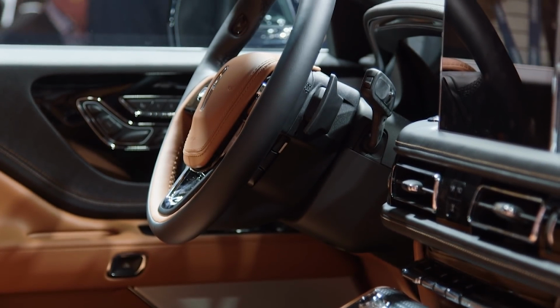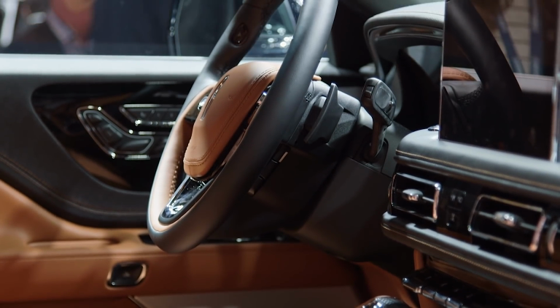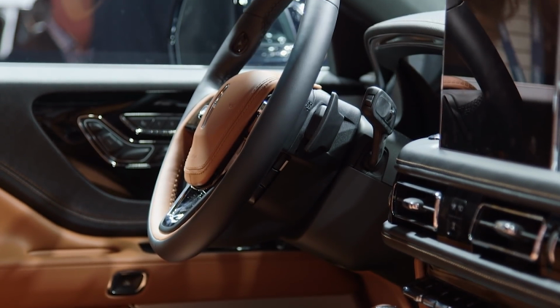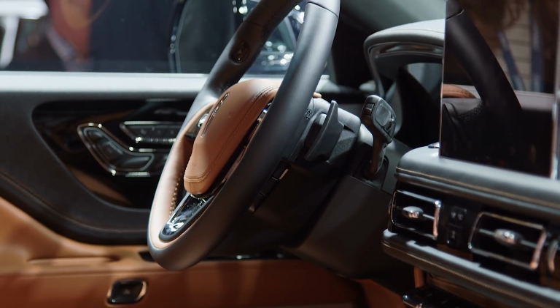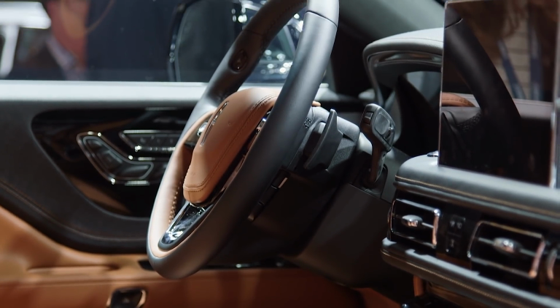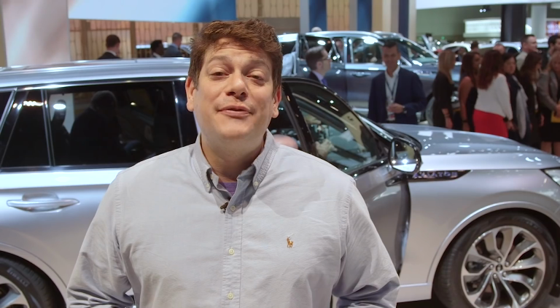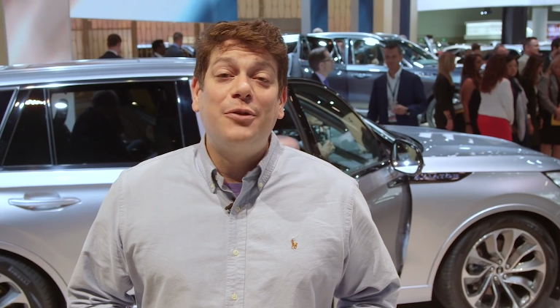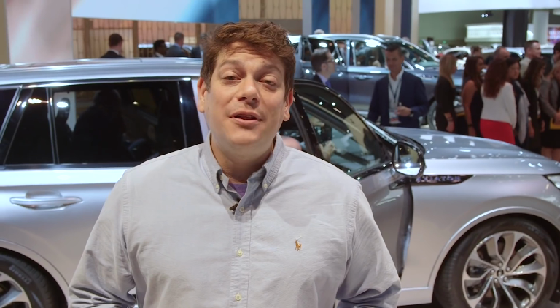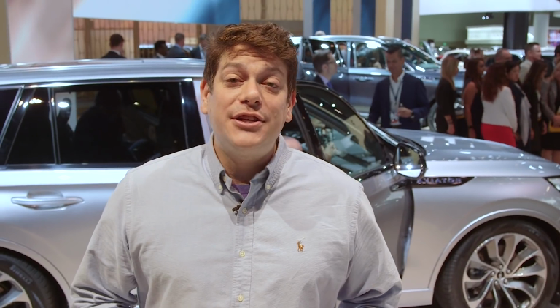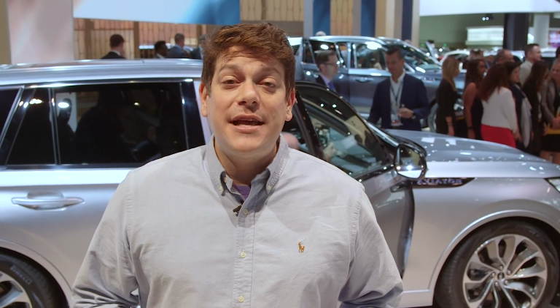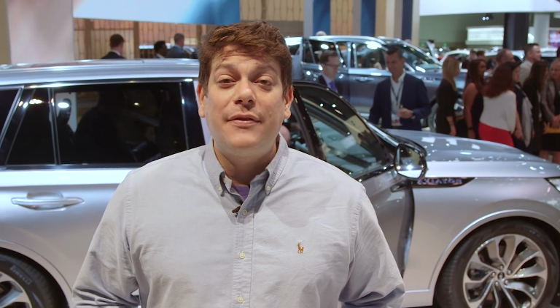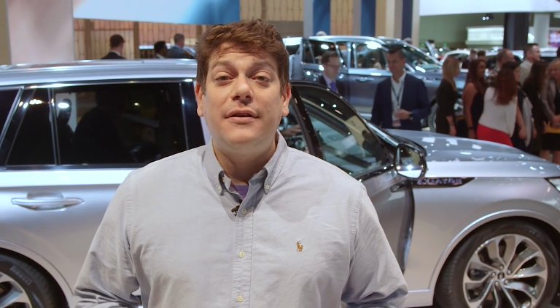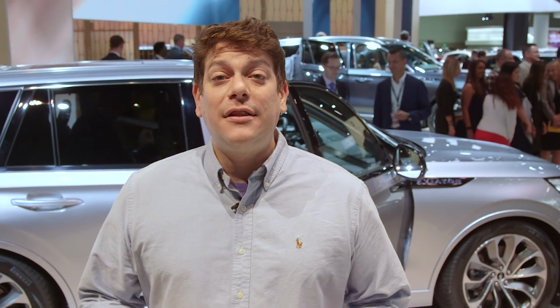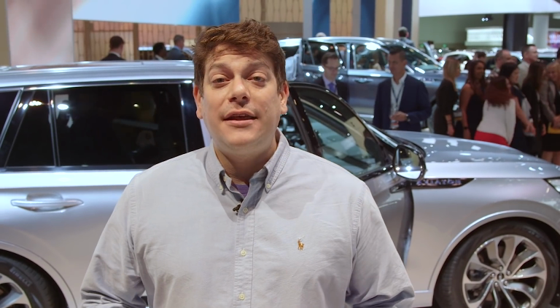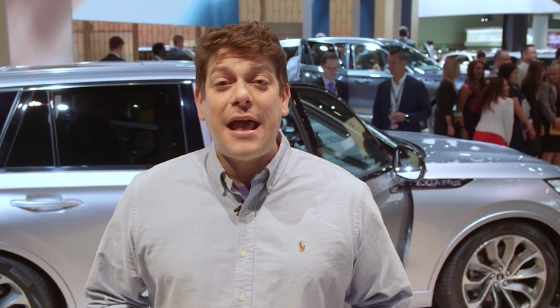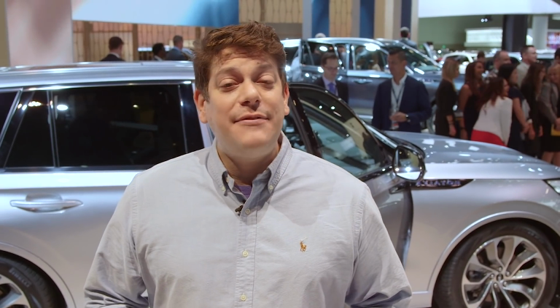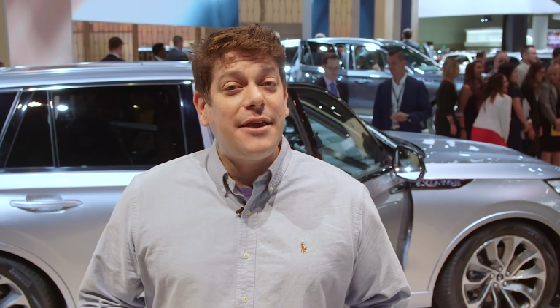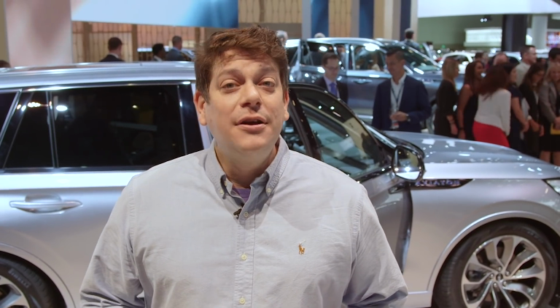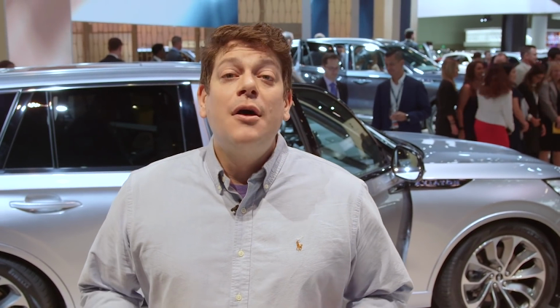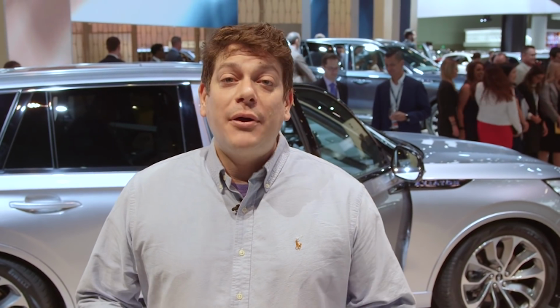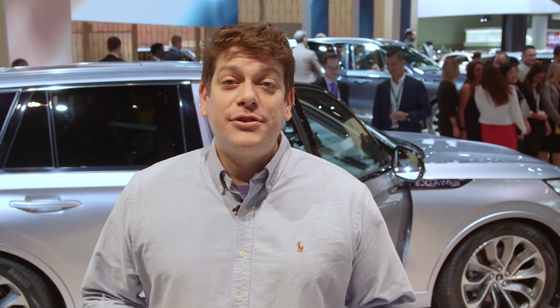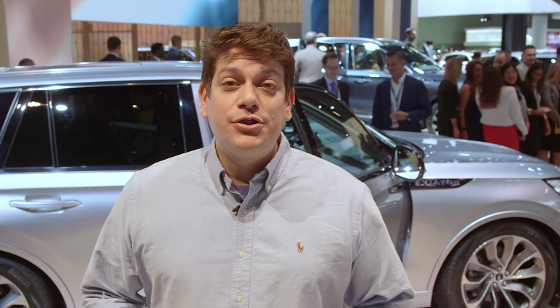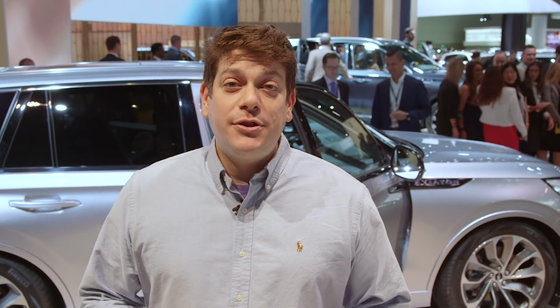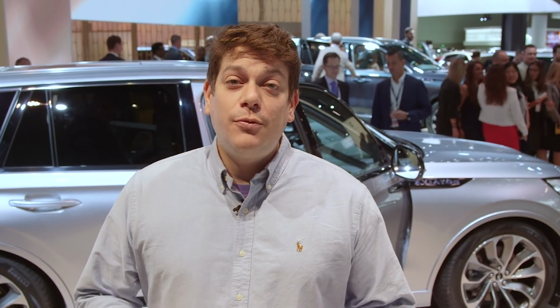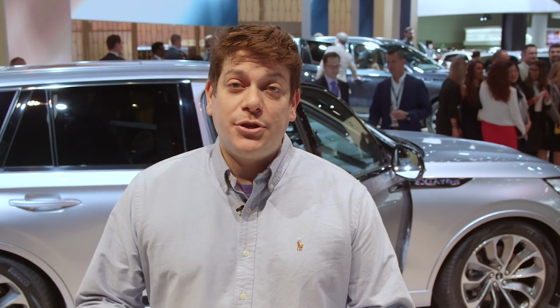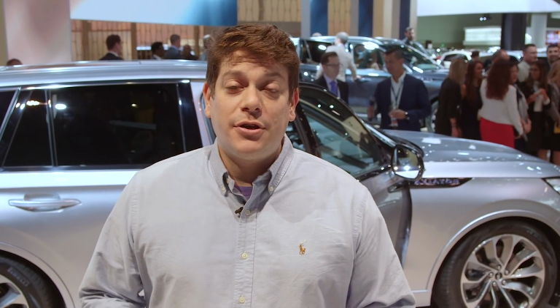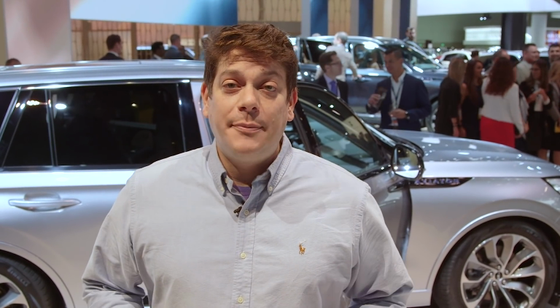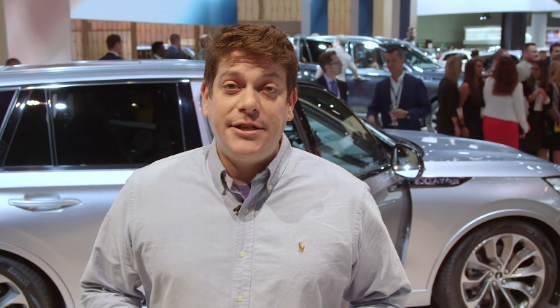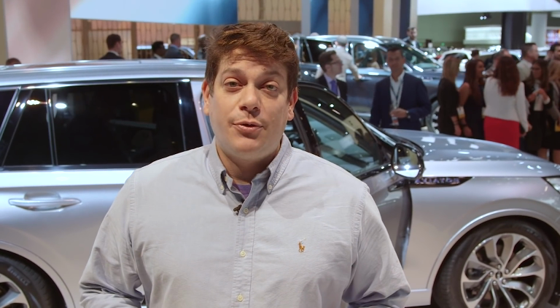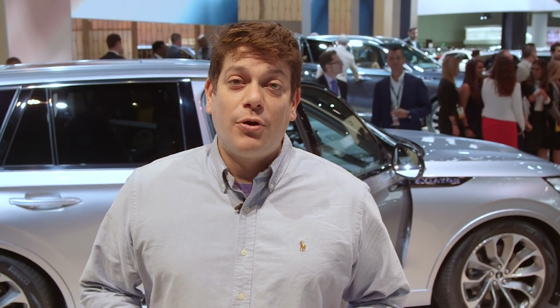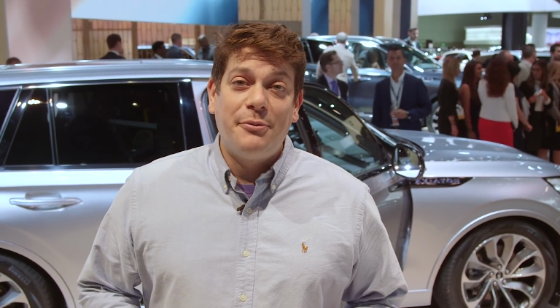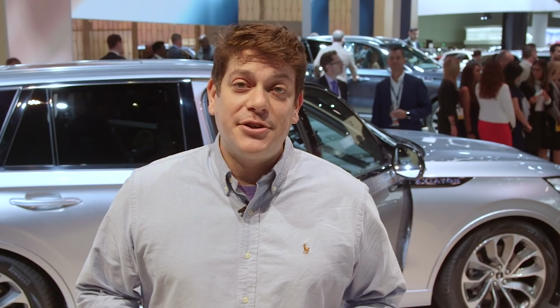We don't have pricing or availability just yet on the Lincoln Aviator, but as soon as we do, we'll be sure to update you with more information.